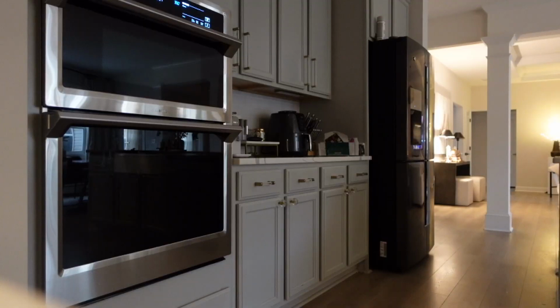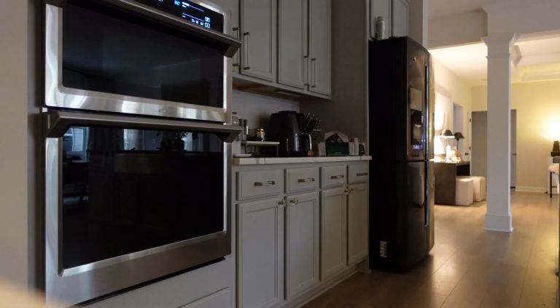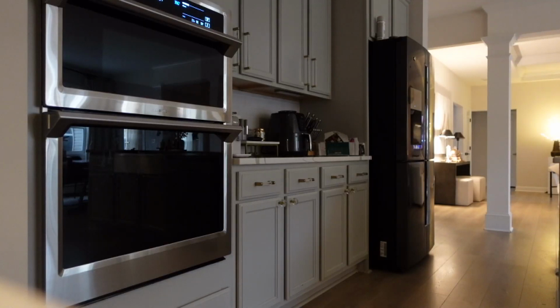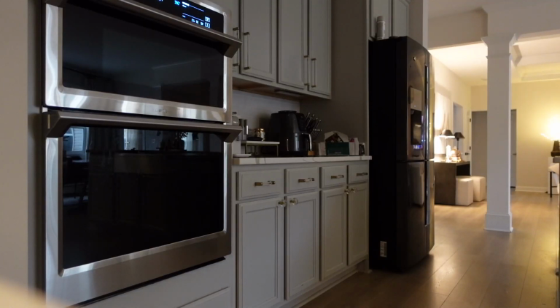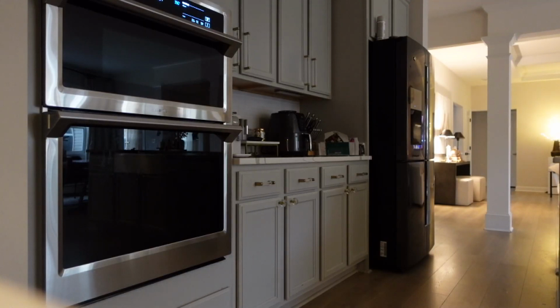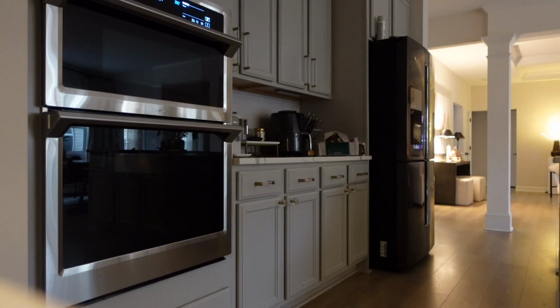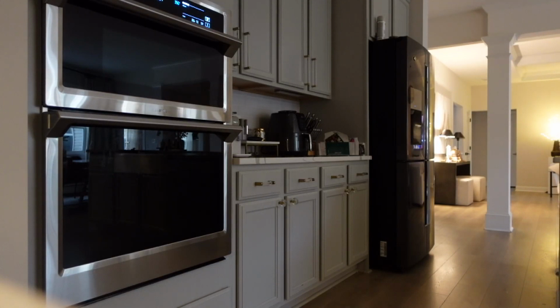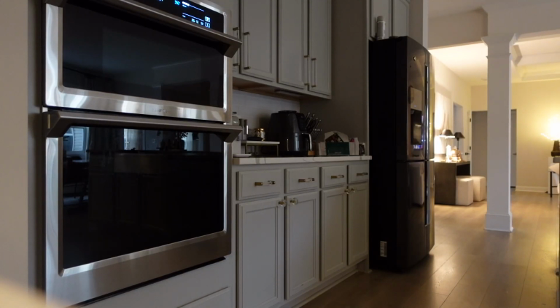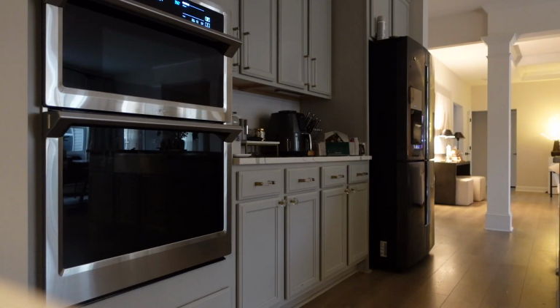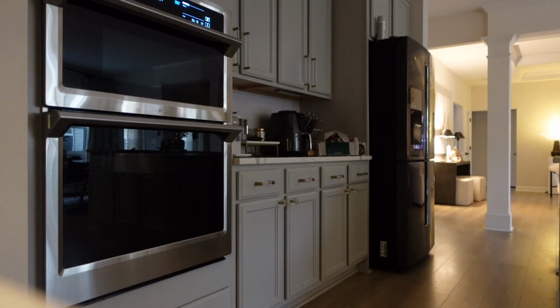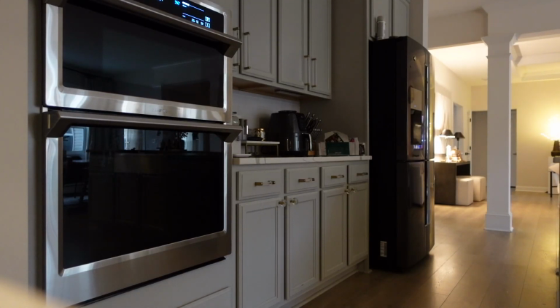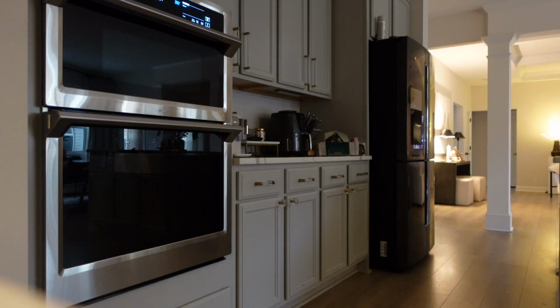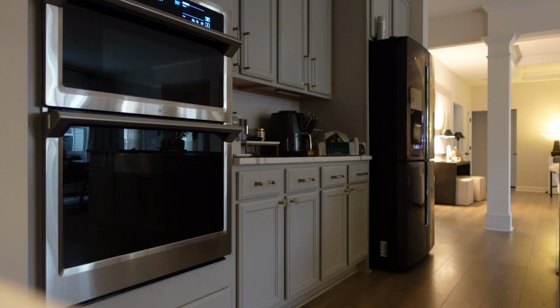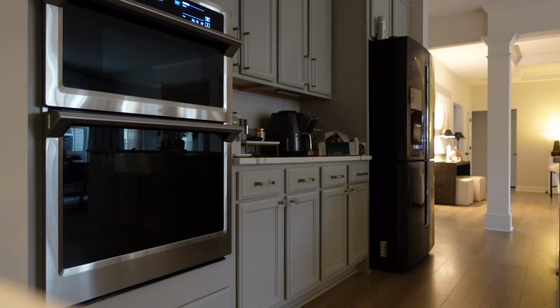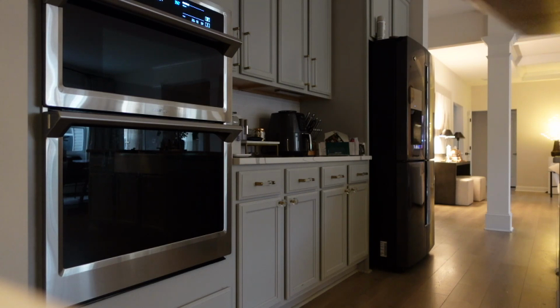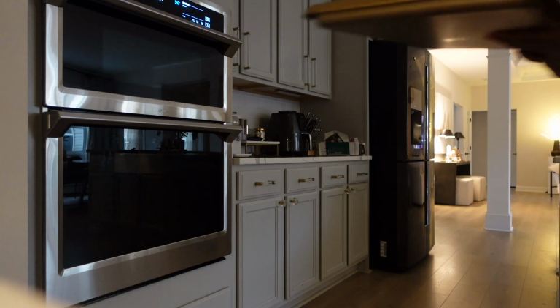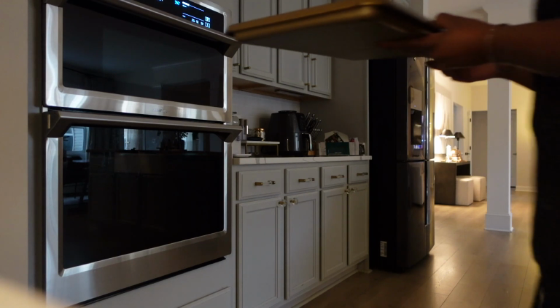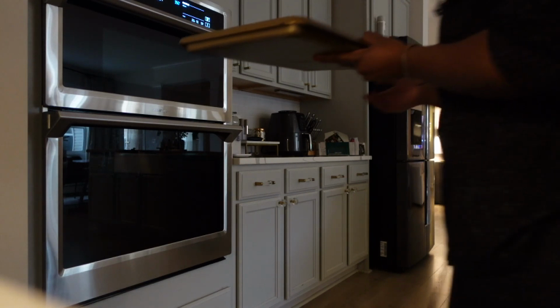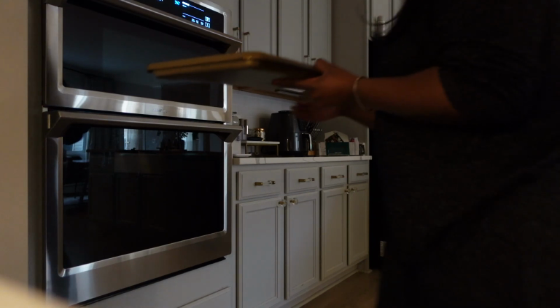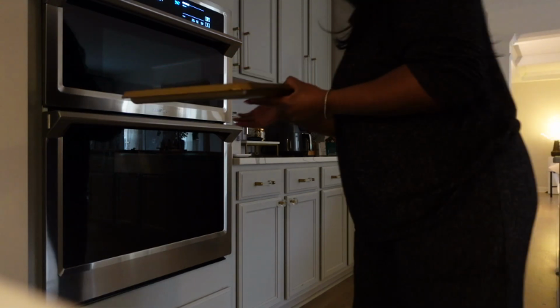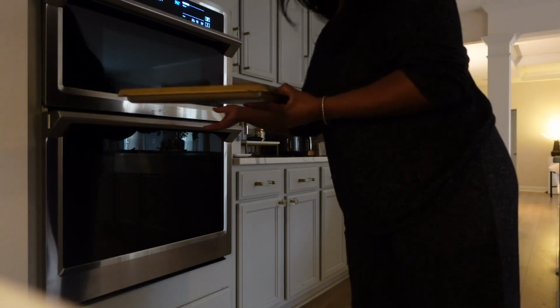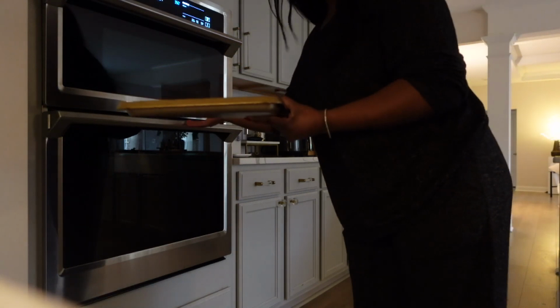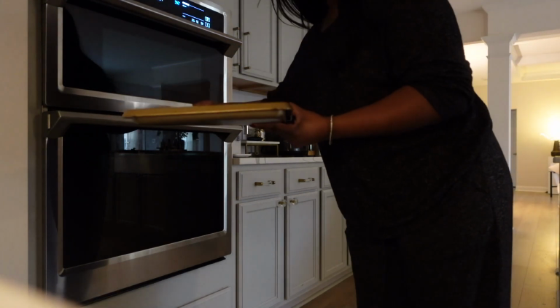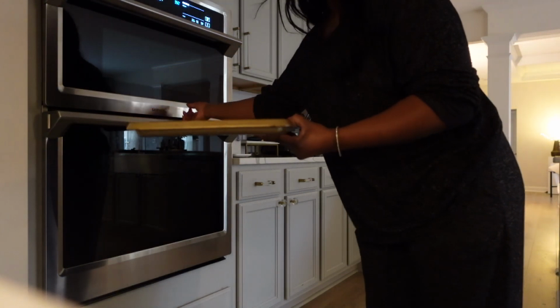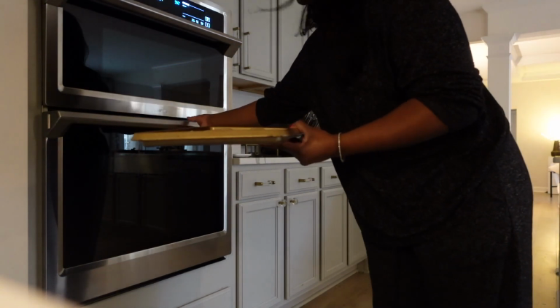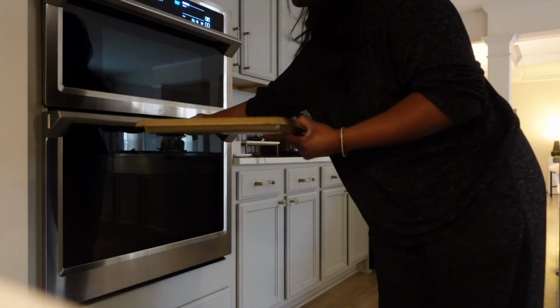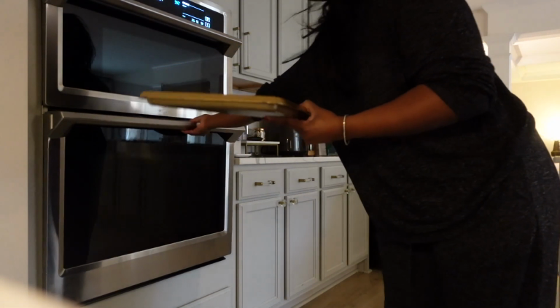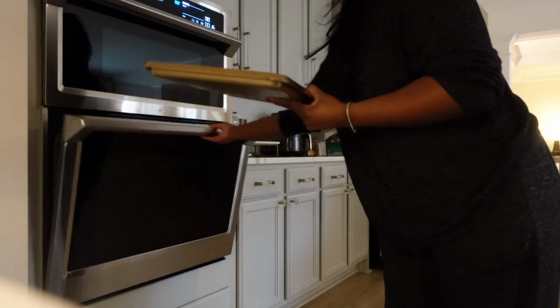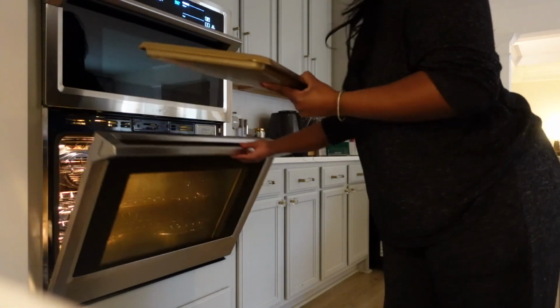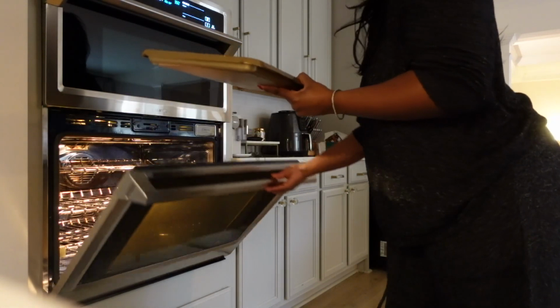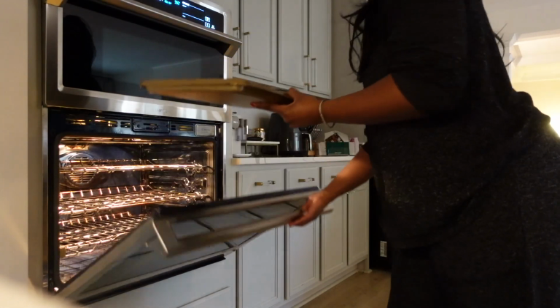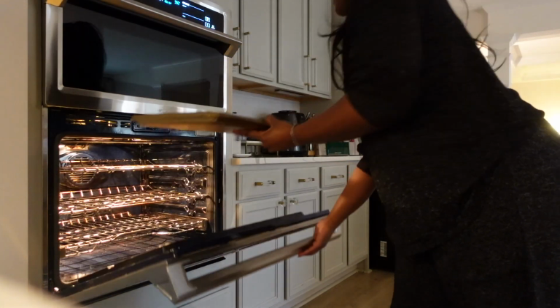Finally the oven is preheated - time to put in the cookies. I'm really excited for this.